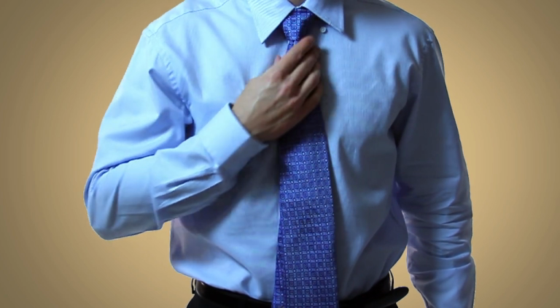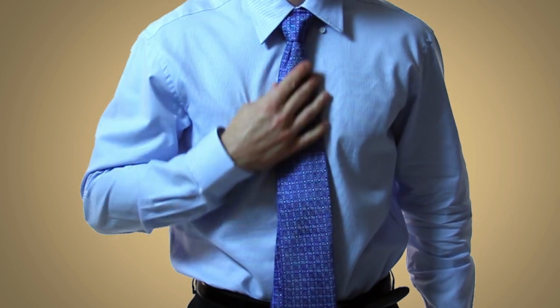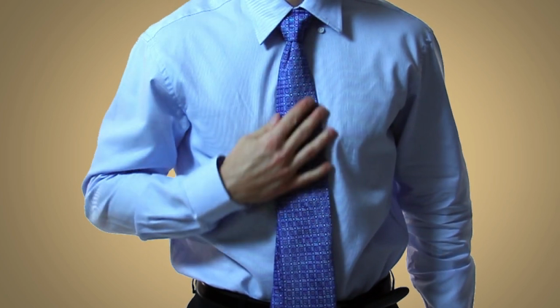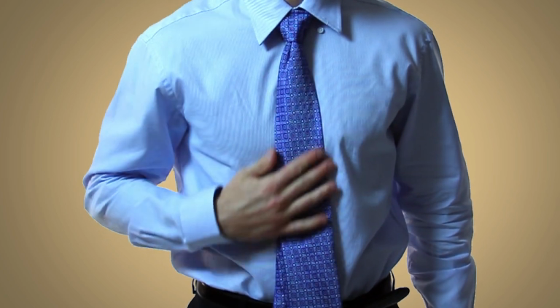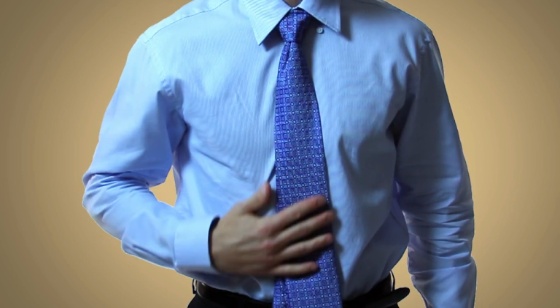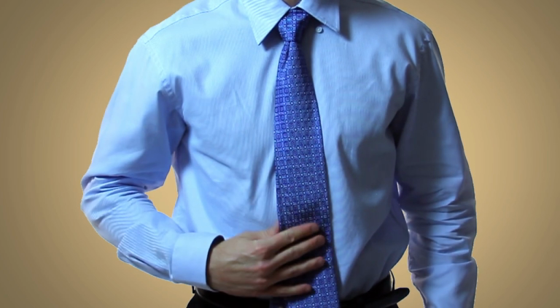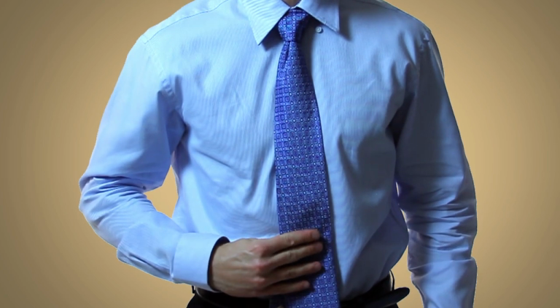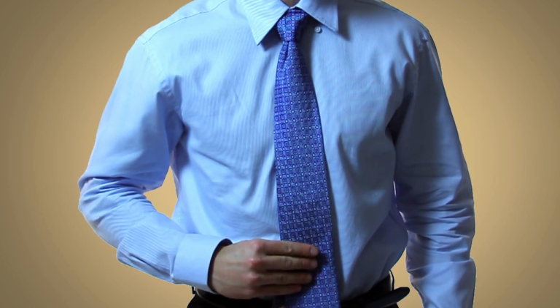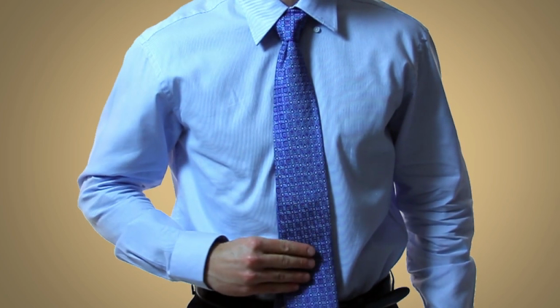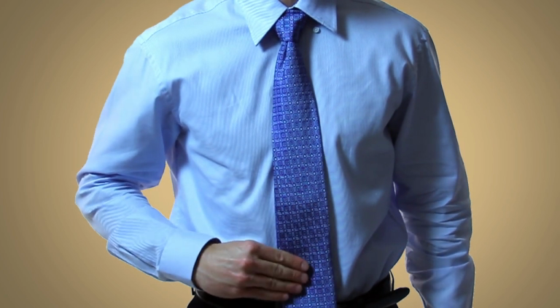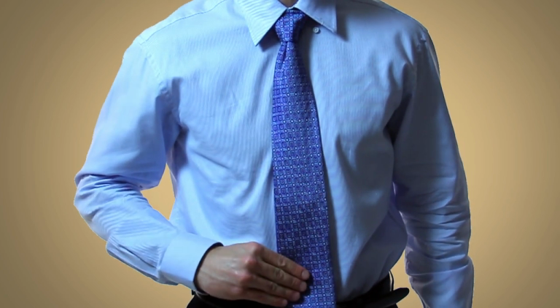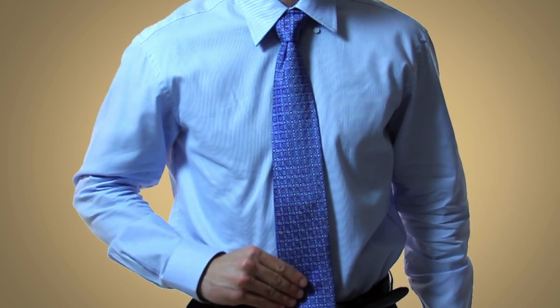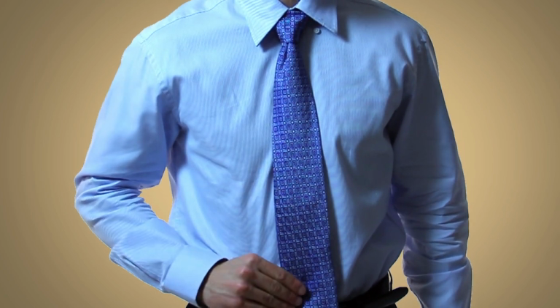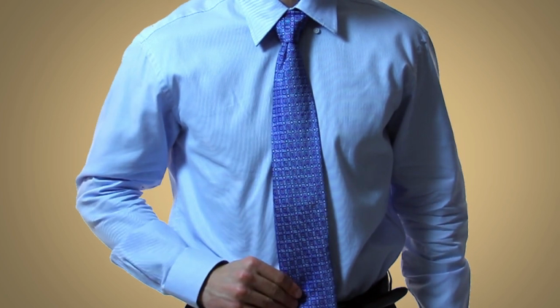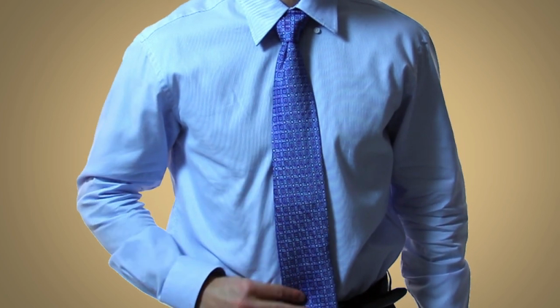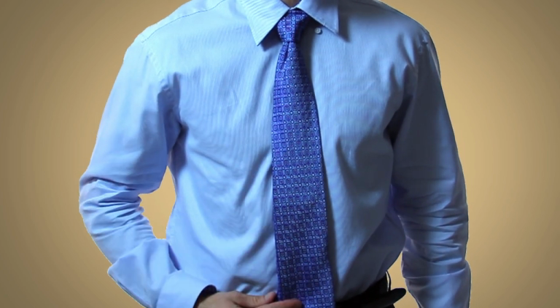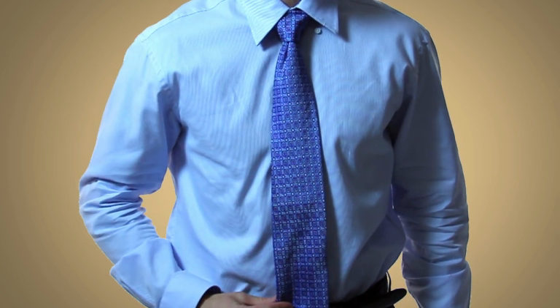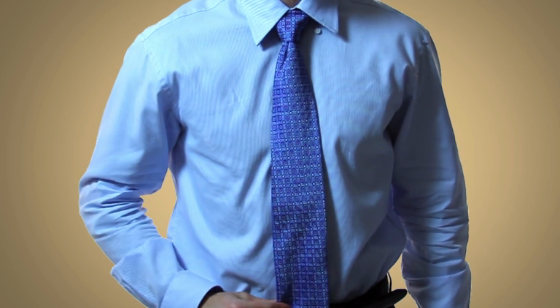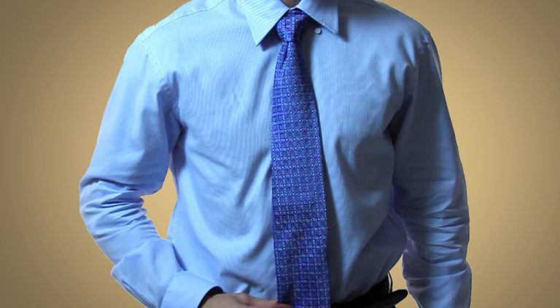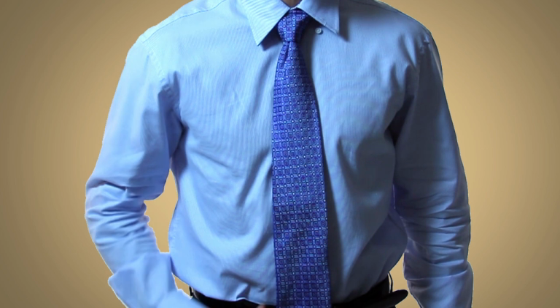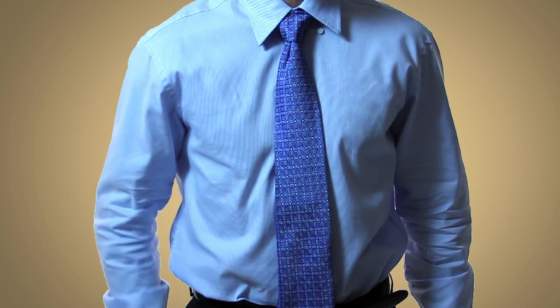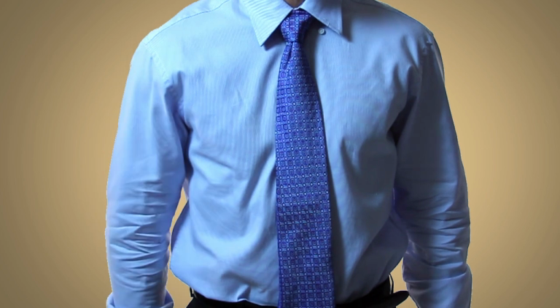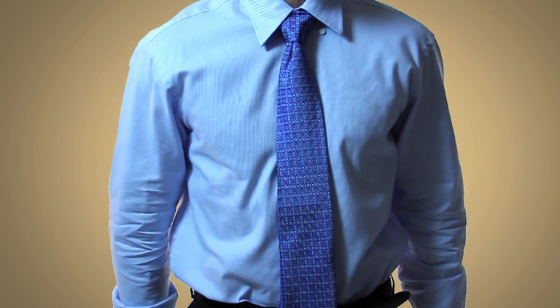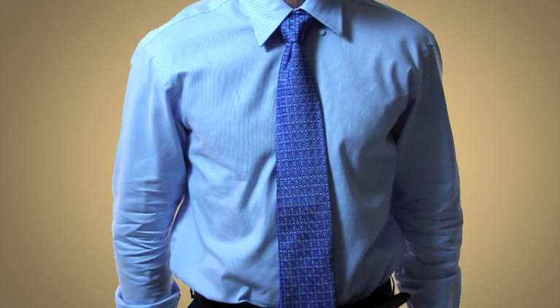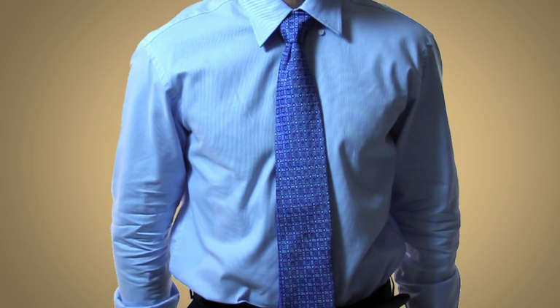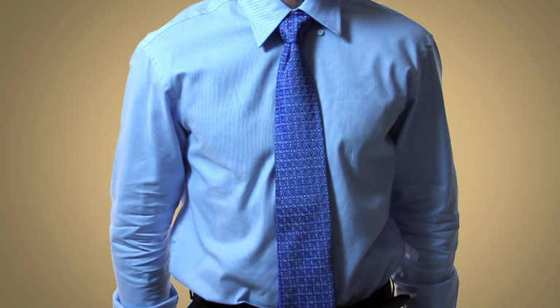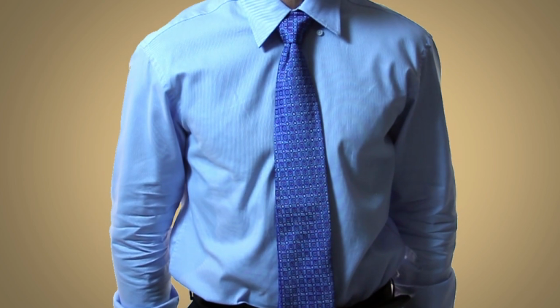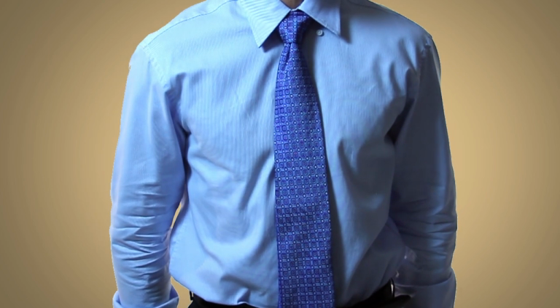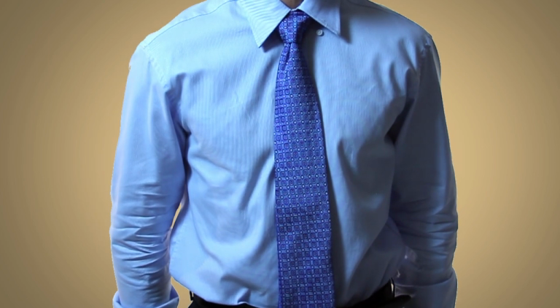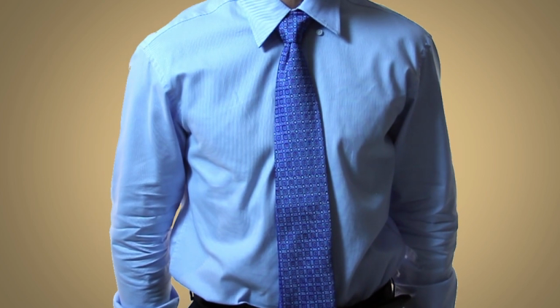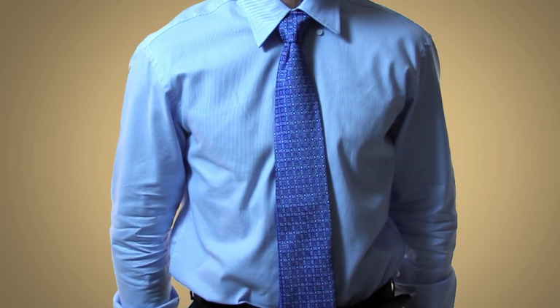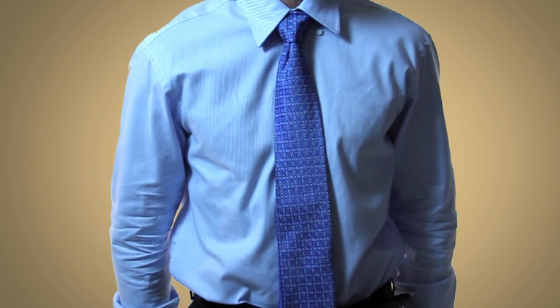To view the other tie knots in this video series, click on the link in the bottom right hand corner of your screen.